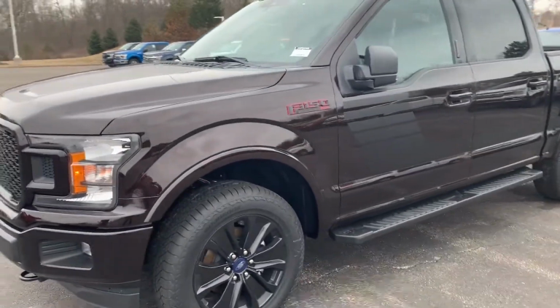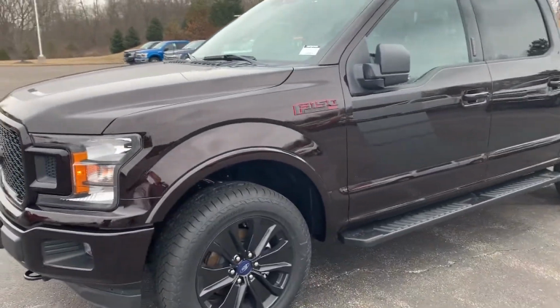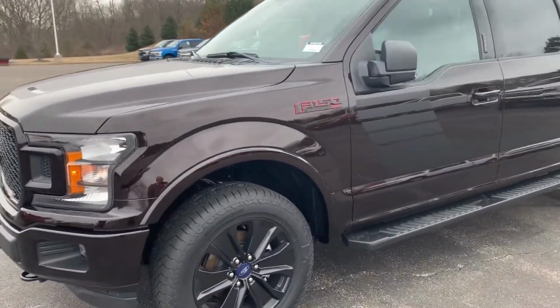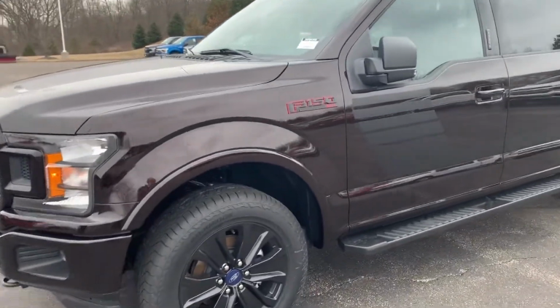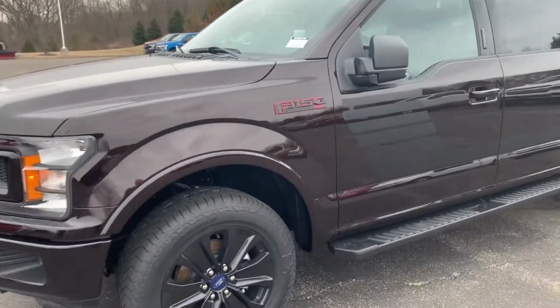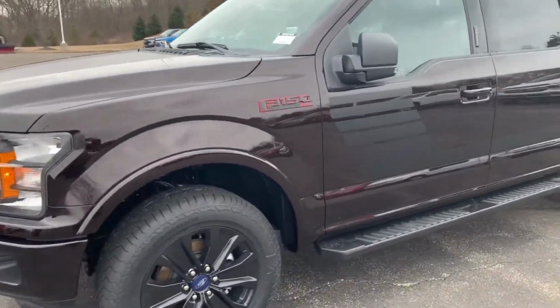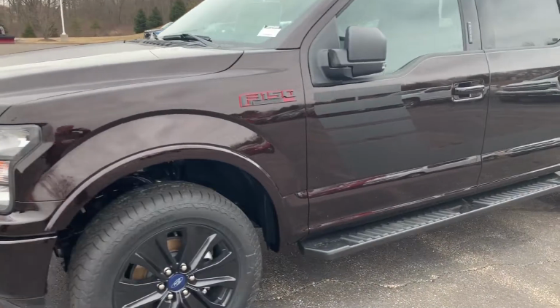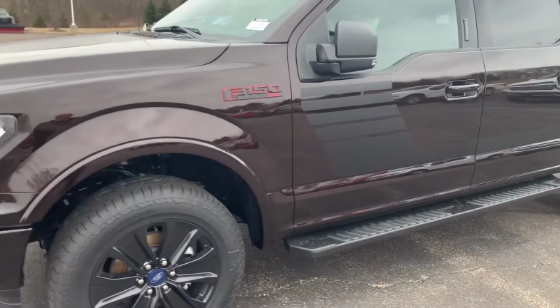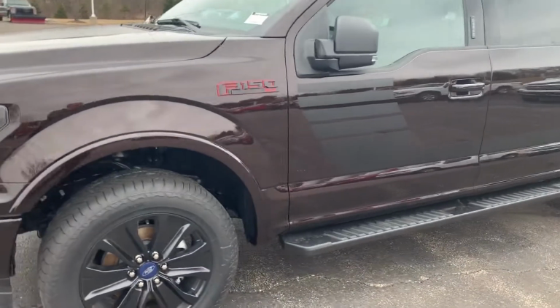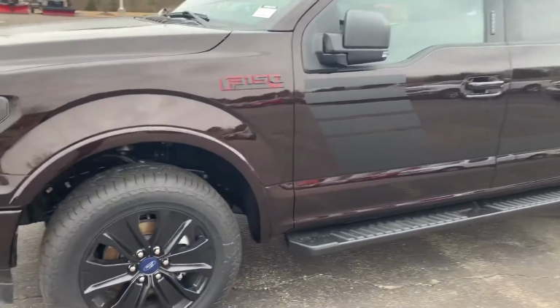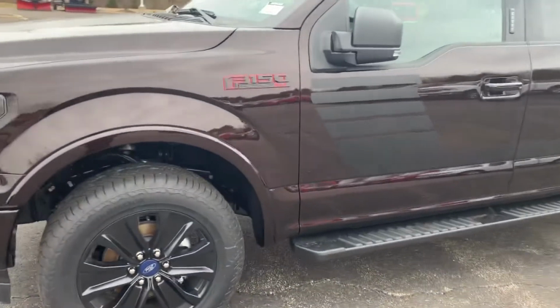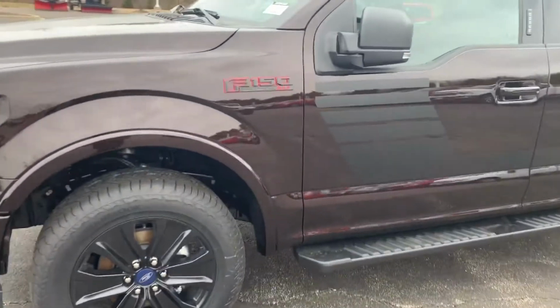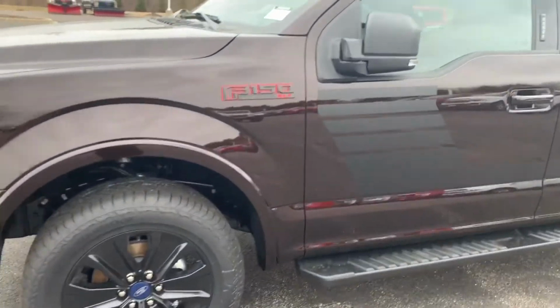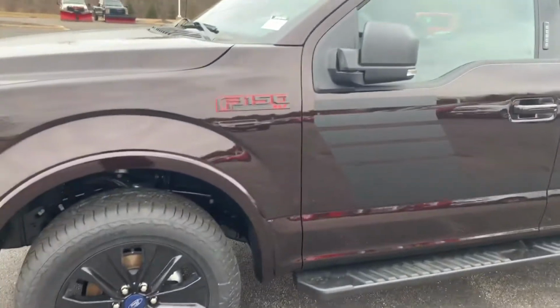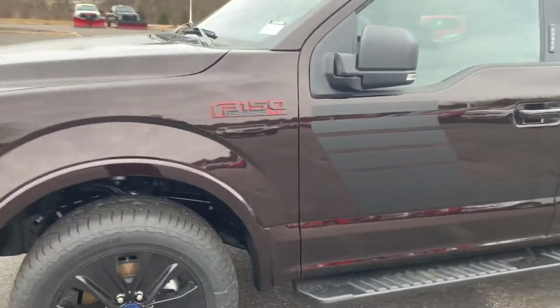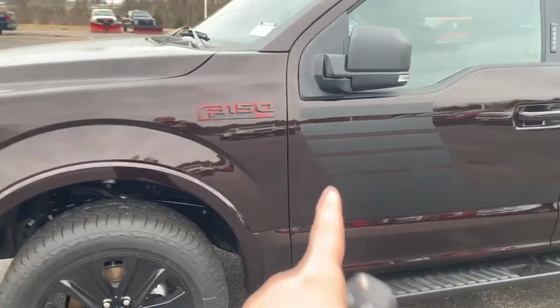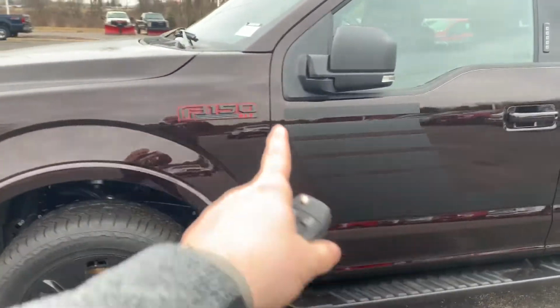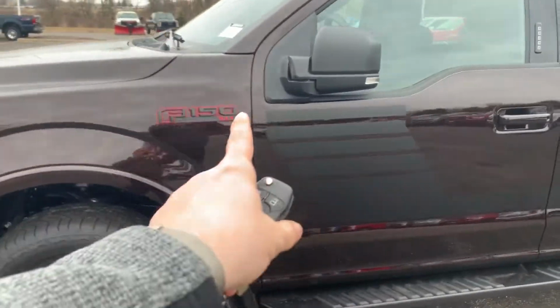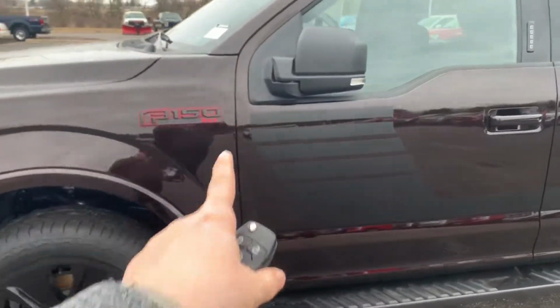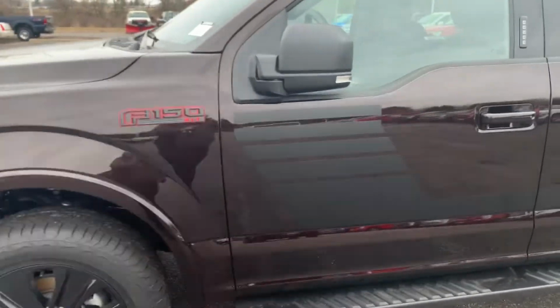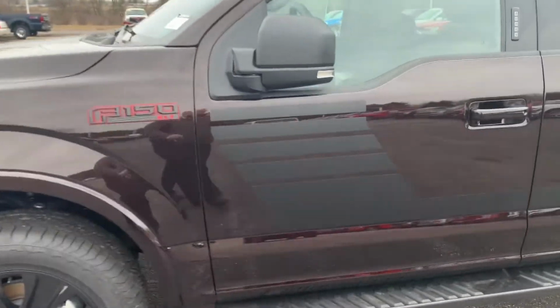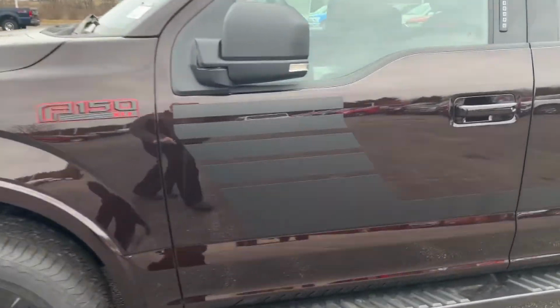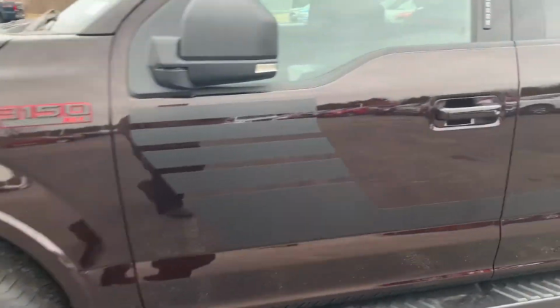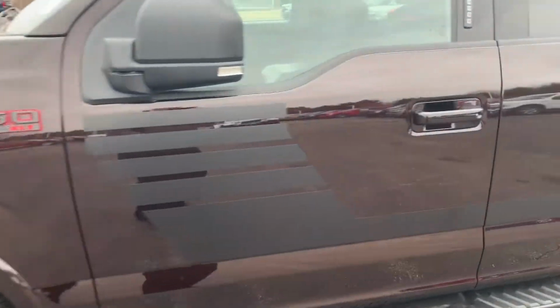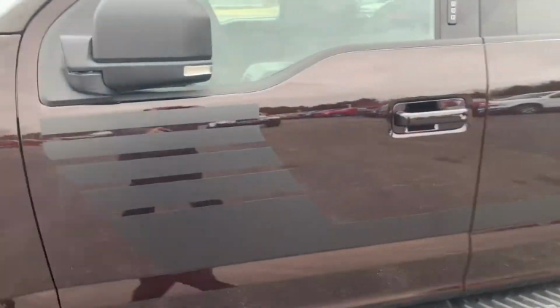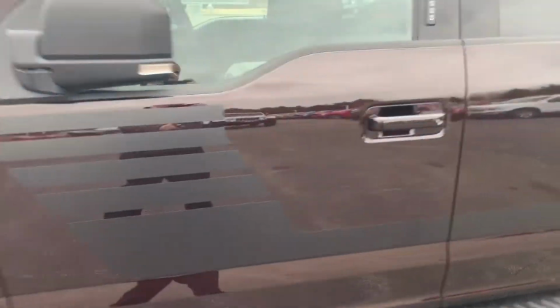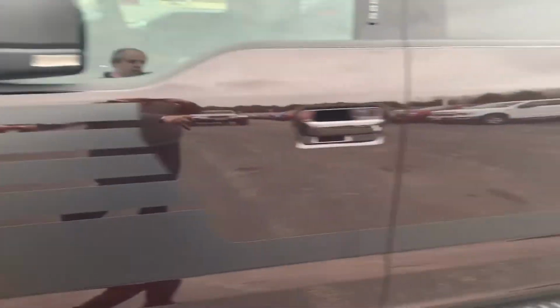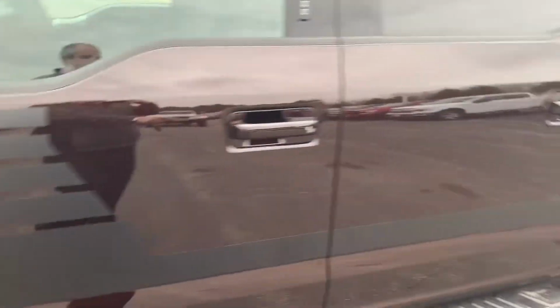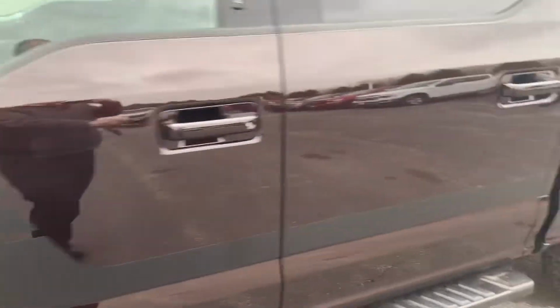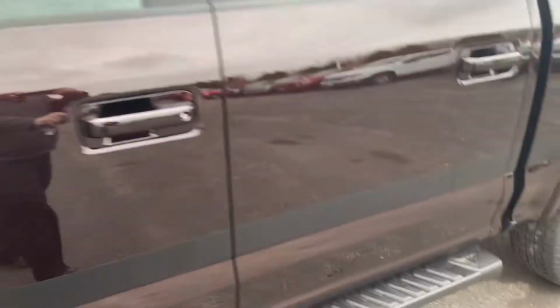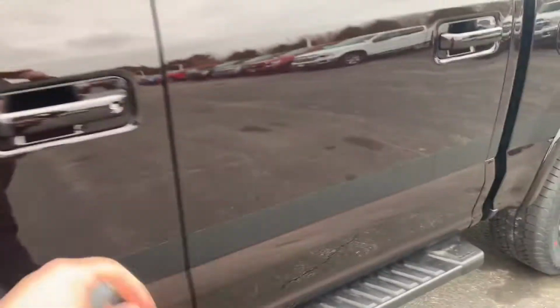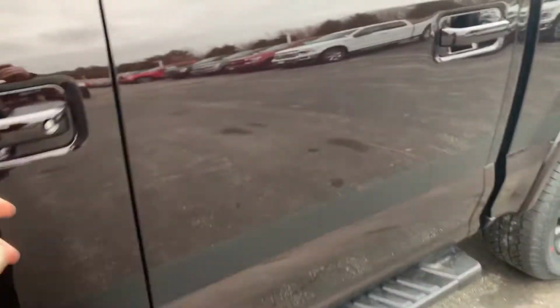Real sharp truck. It does give you the different wheels here. It's got kind of the red logo going down and the hockey stripe down the side.